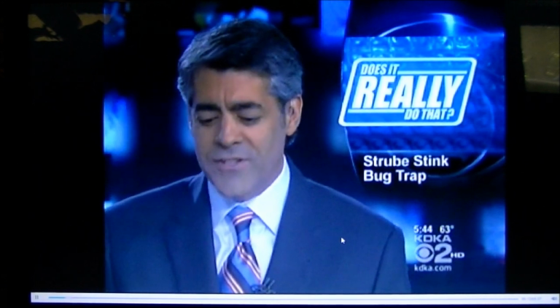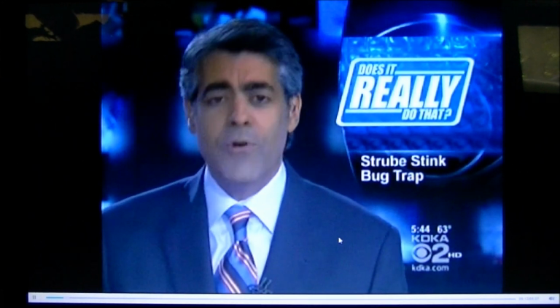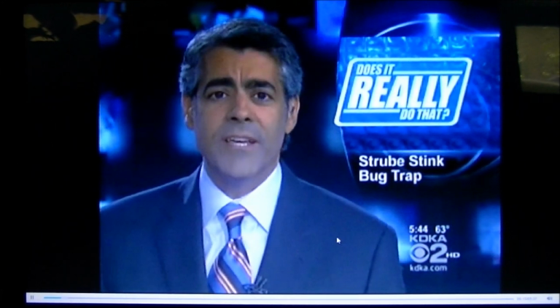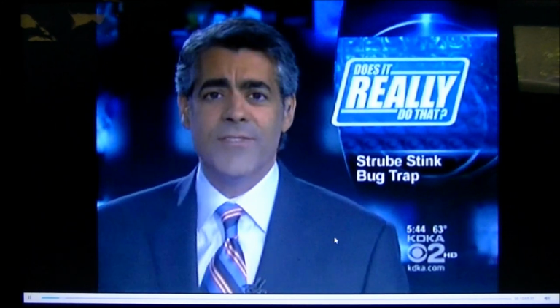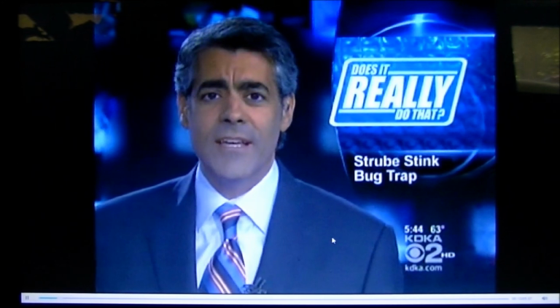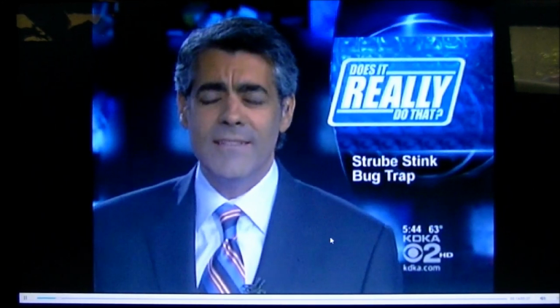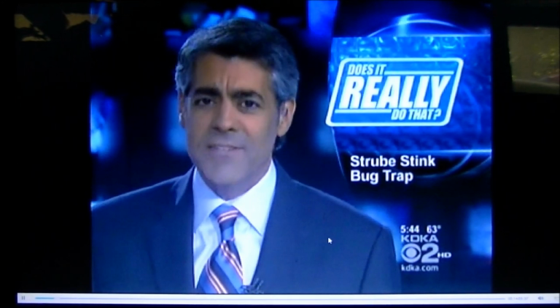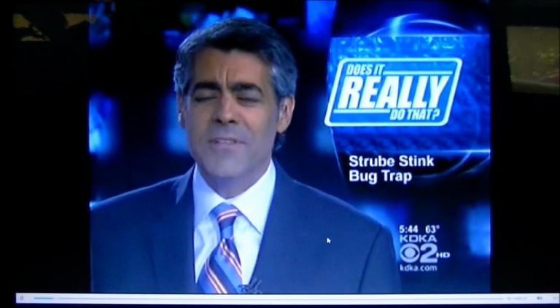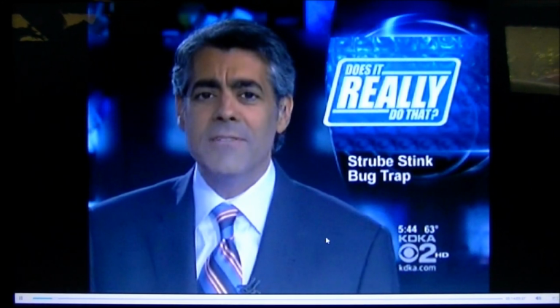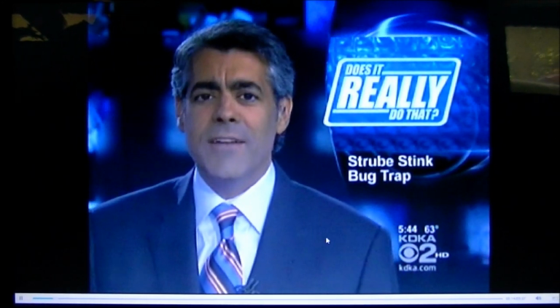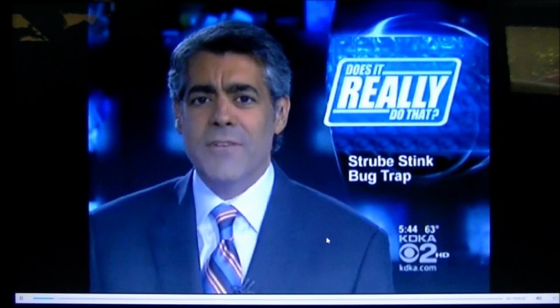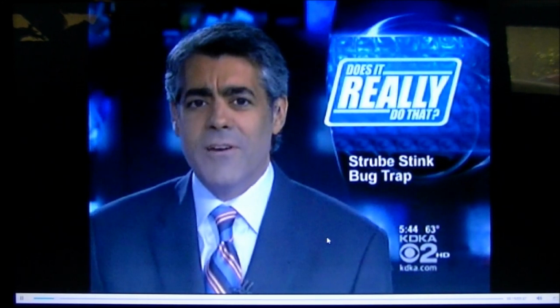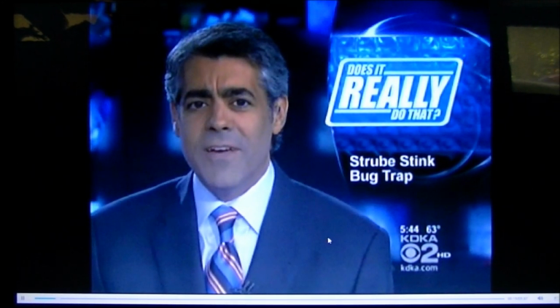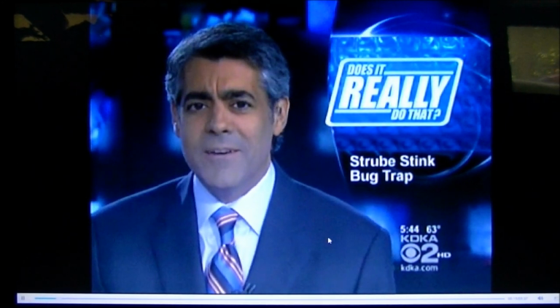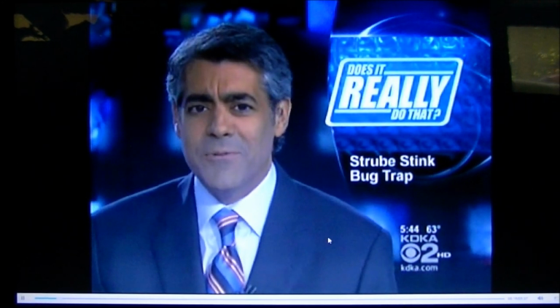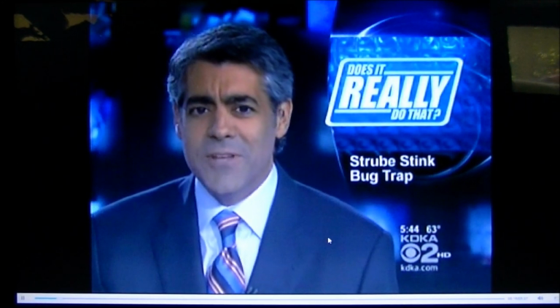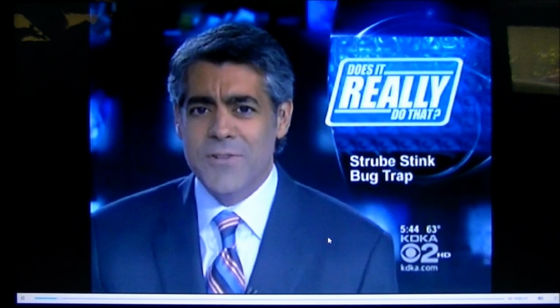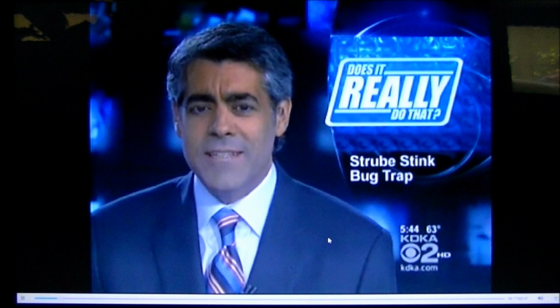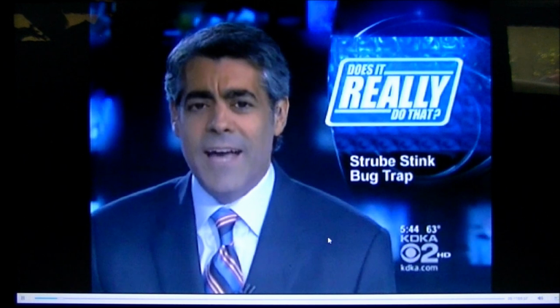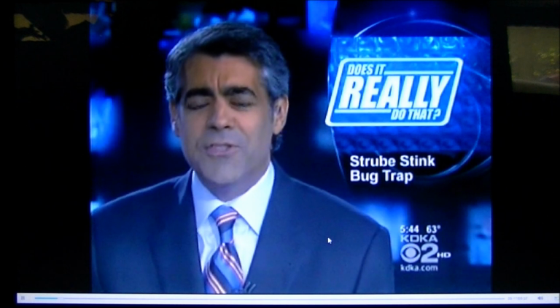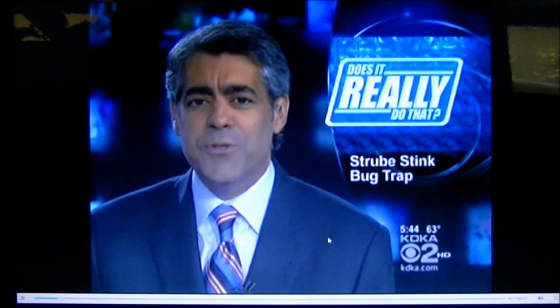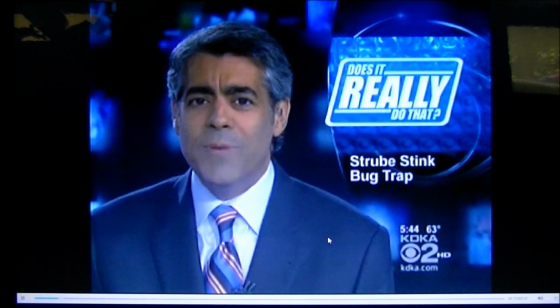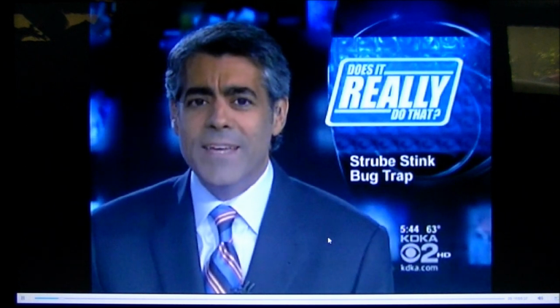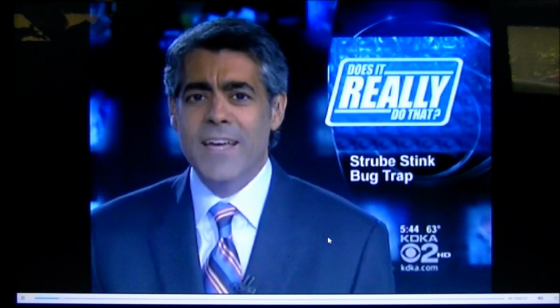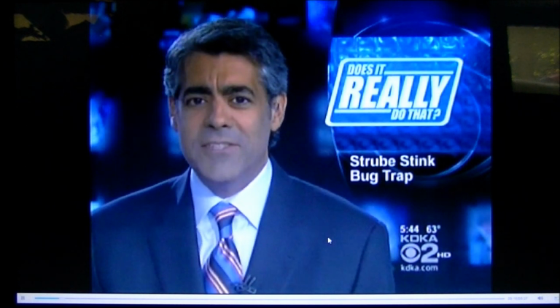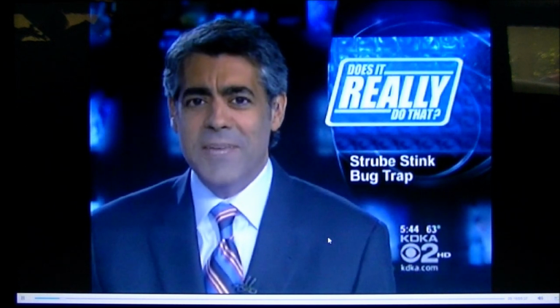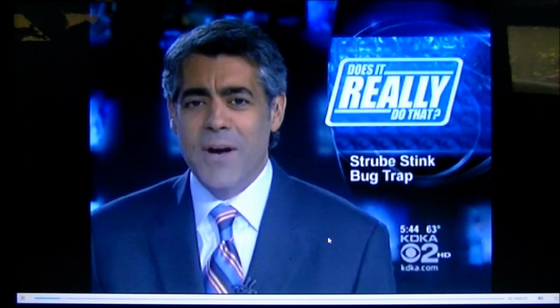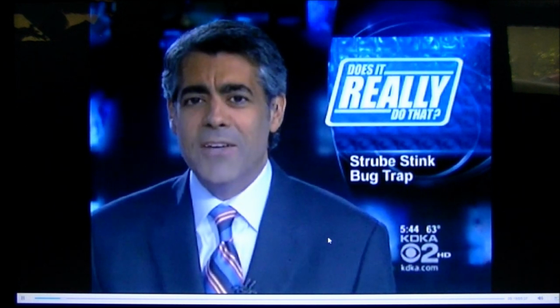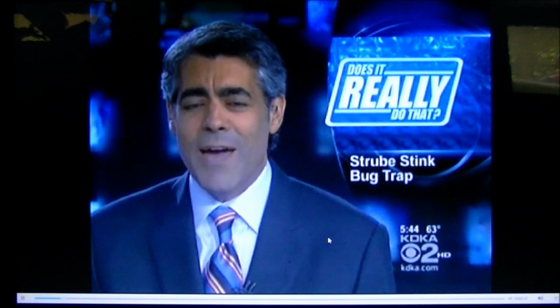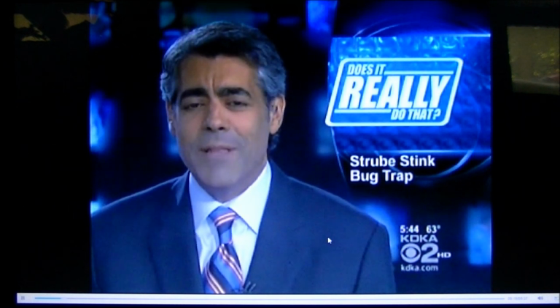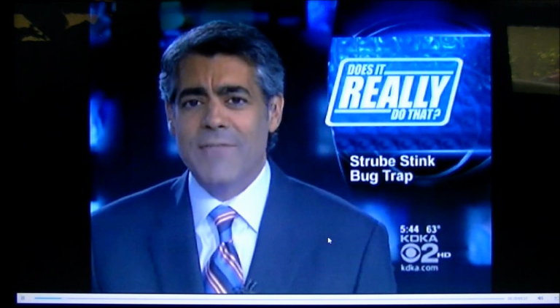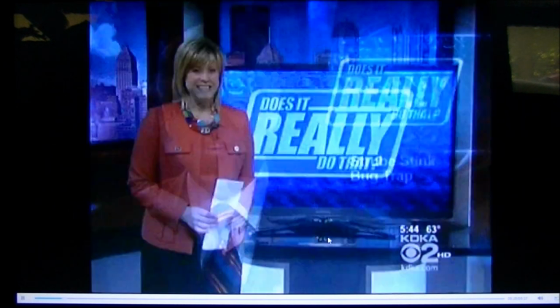The question, of course, is does it really do that? Jennifer Ankoviak's here with the results of her test on the Strube stink bug trap. Let's have it, Jen.